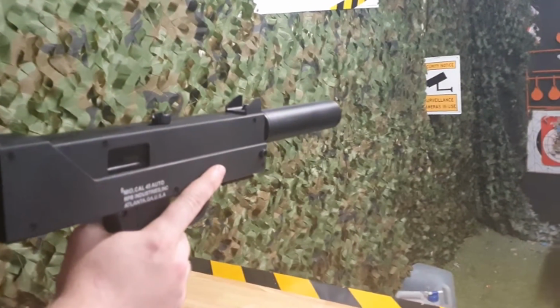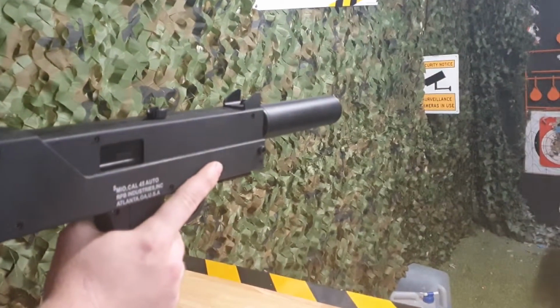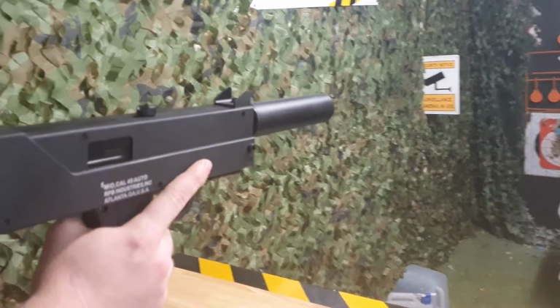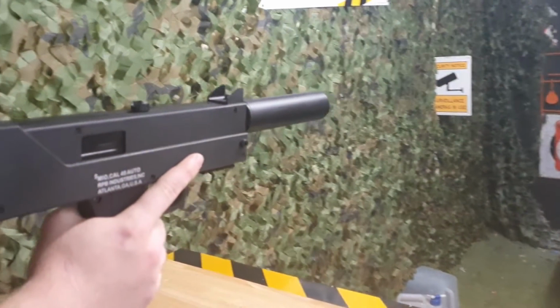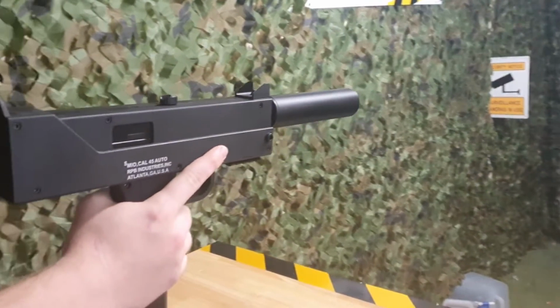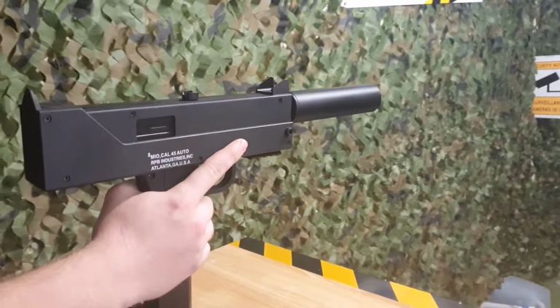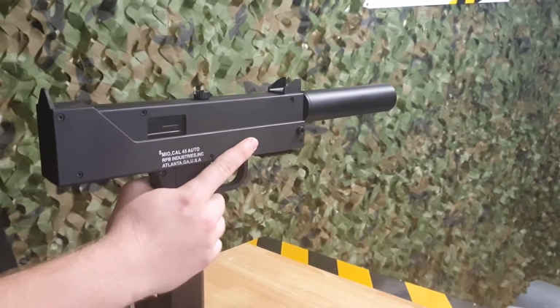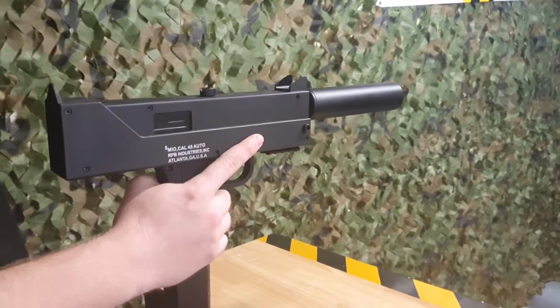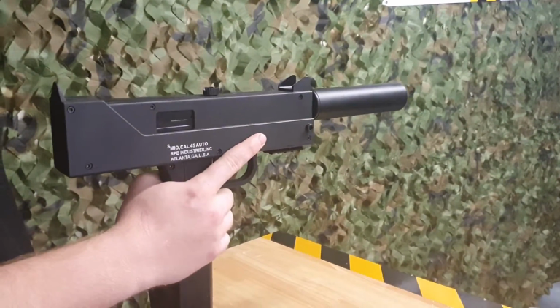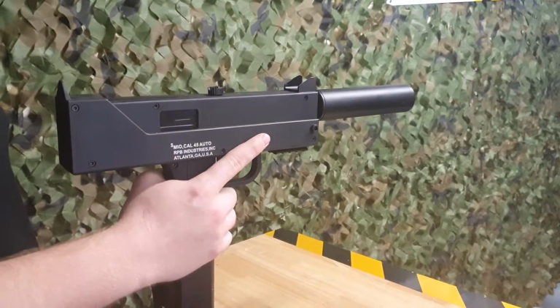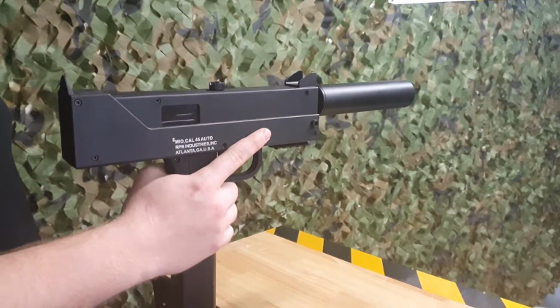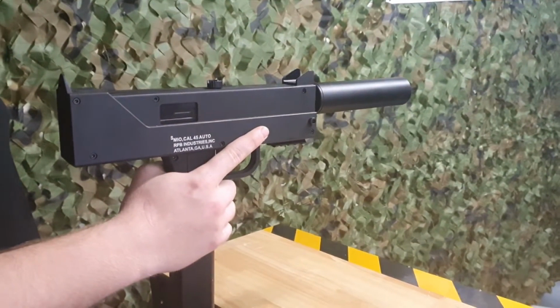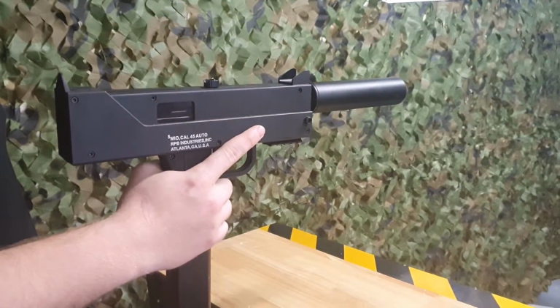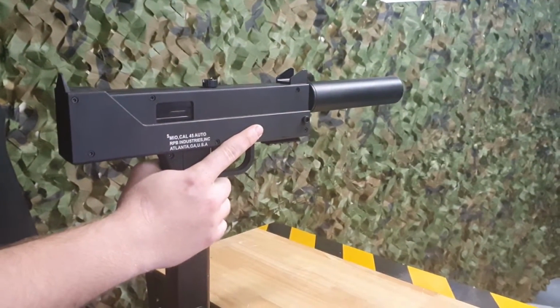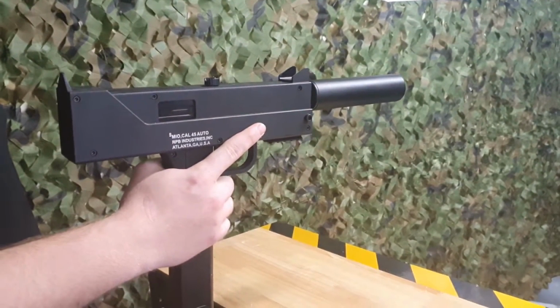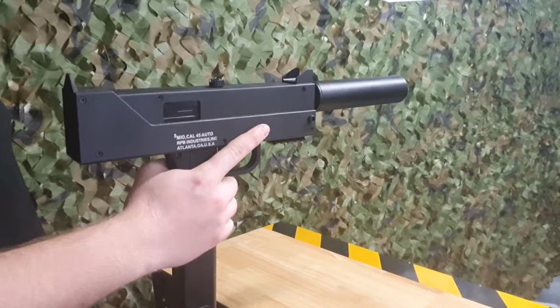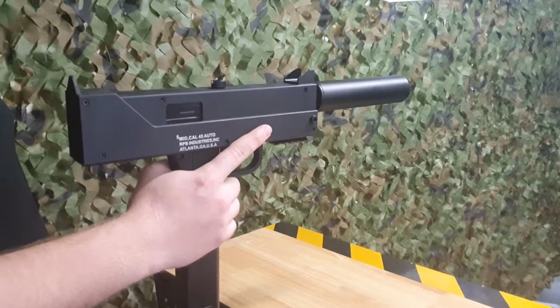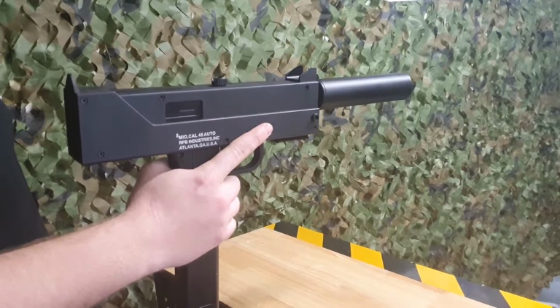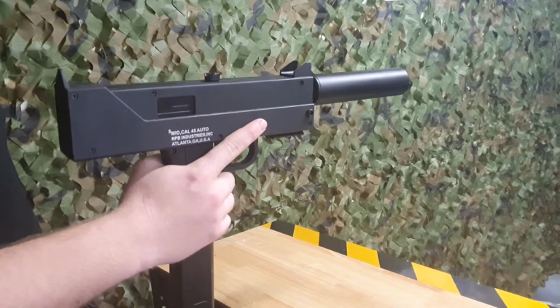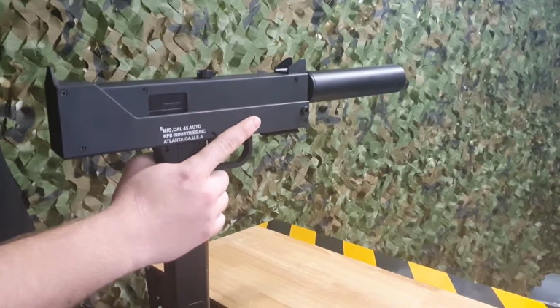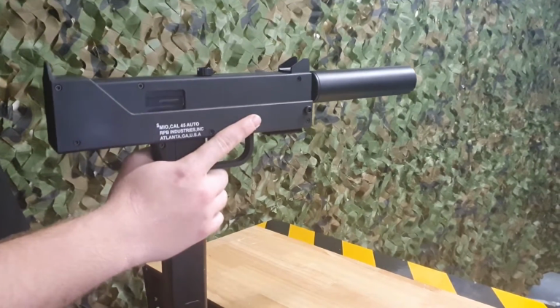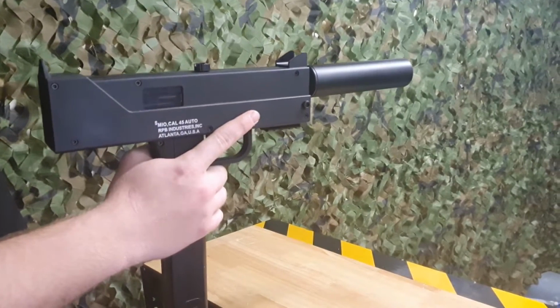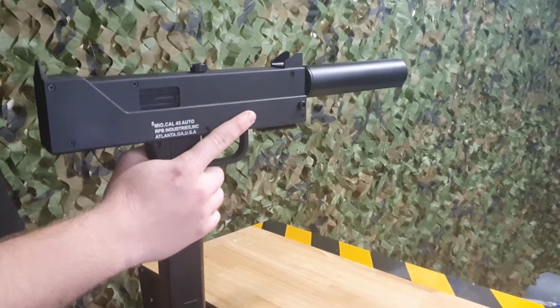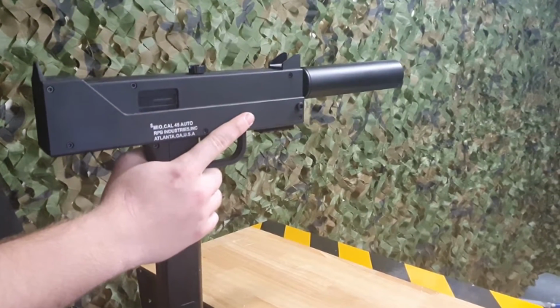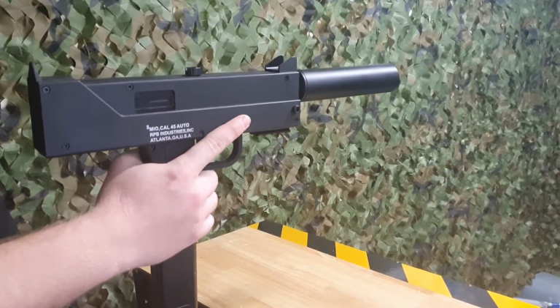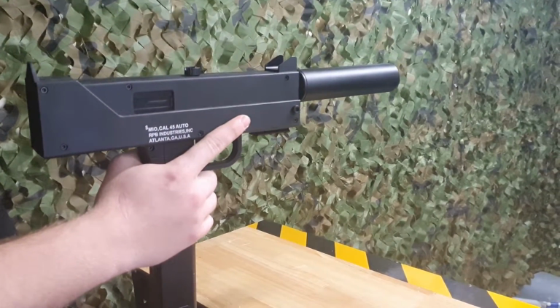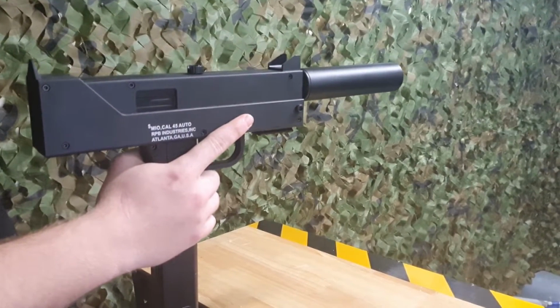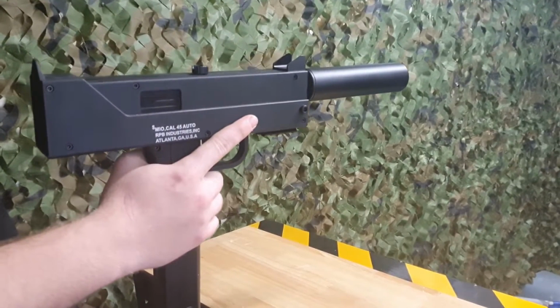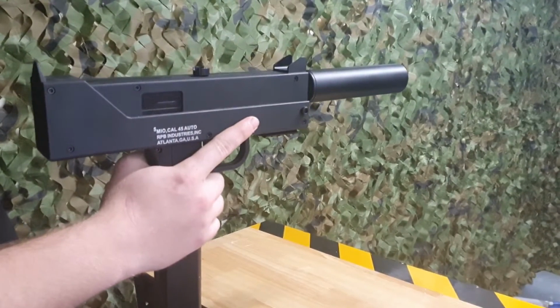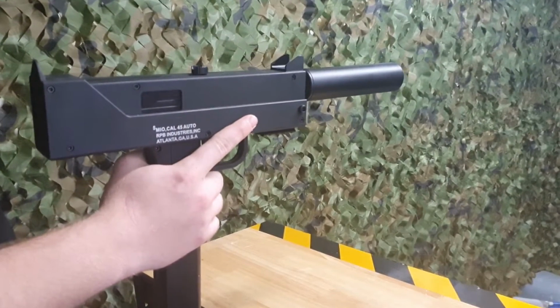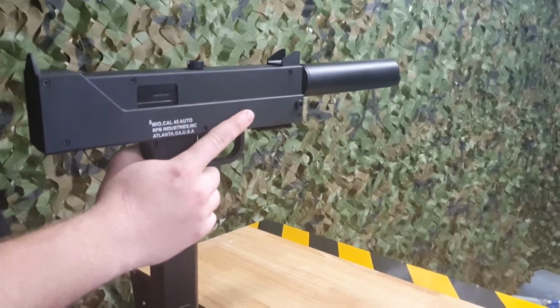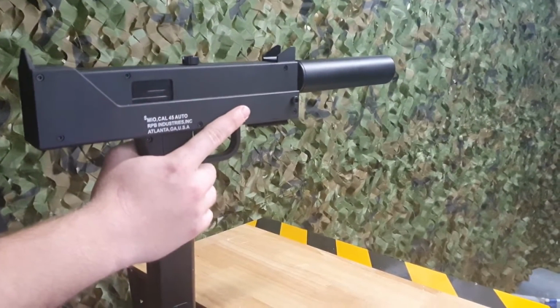Nothing more to say about this one besides that it is a great little CQB blaster, or even an amazing secondary if you ever run out of ammo.